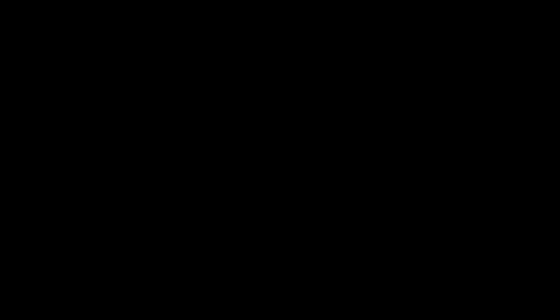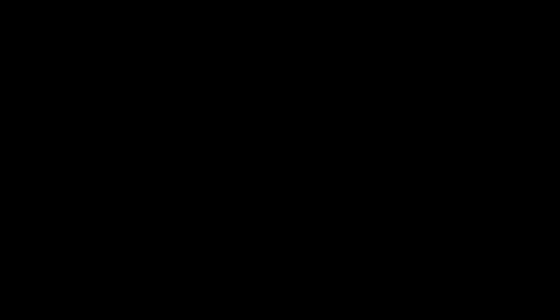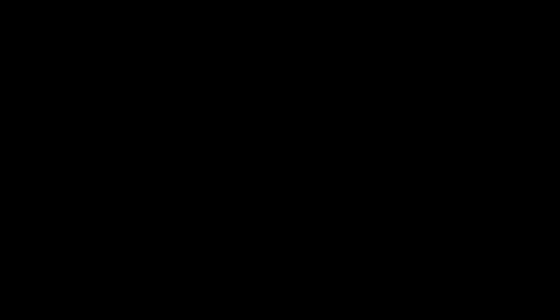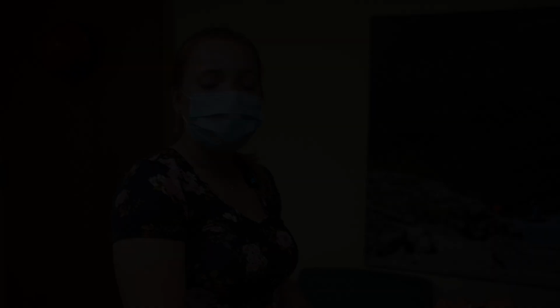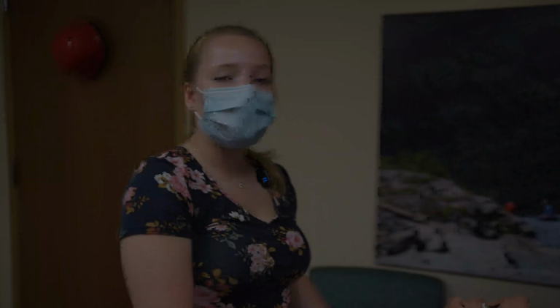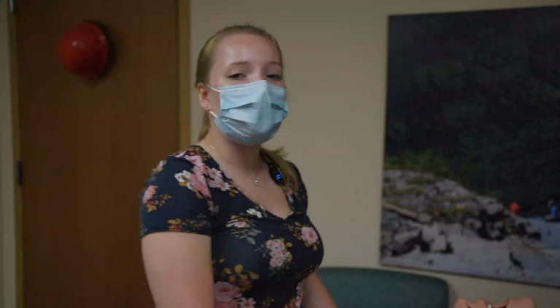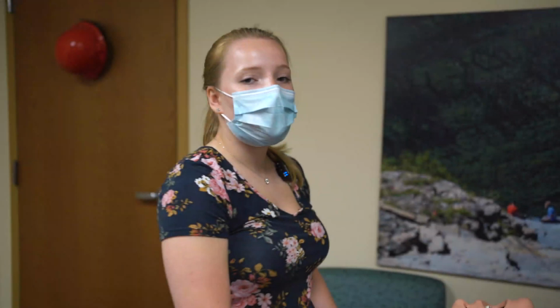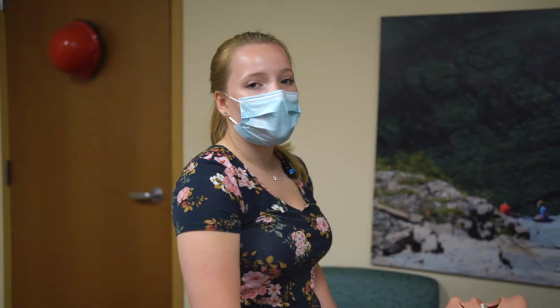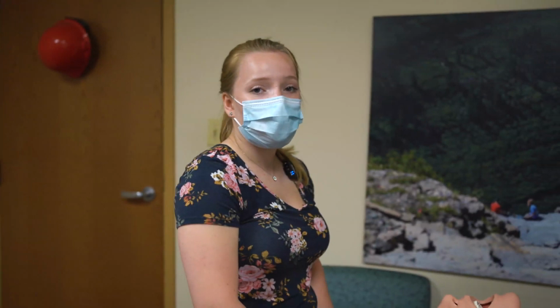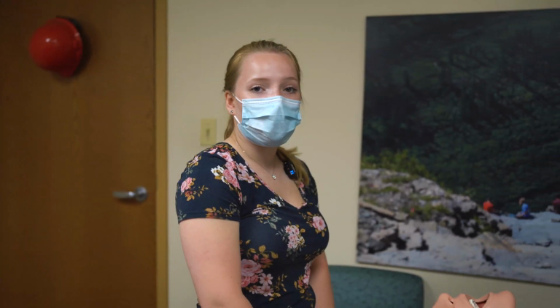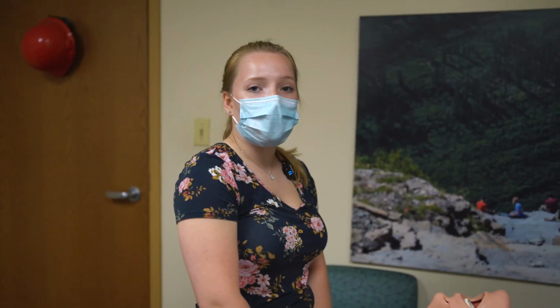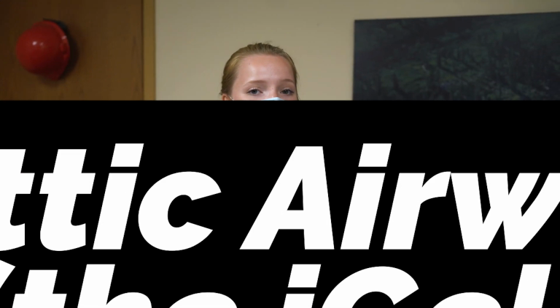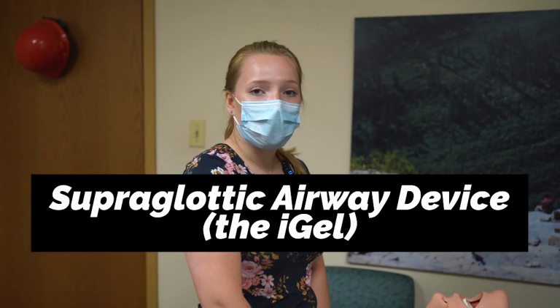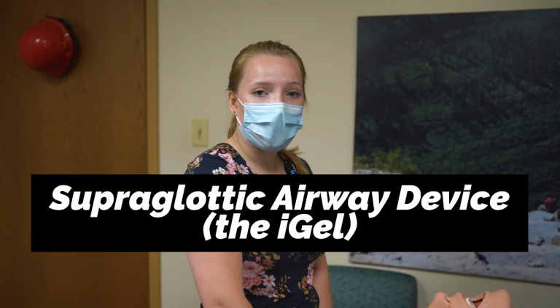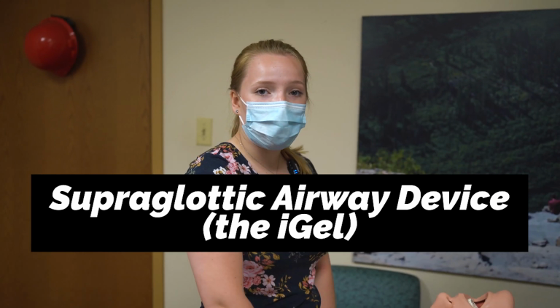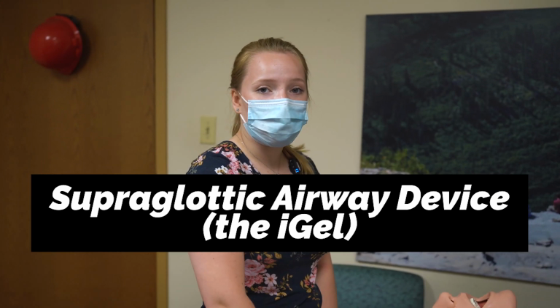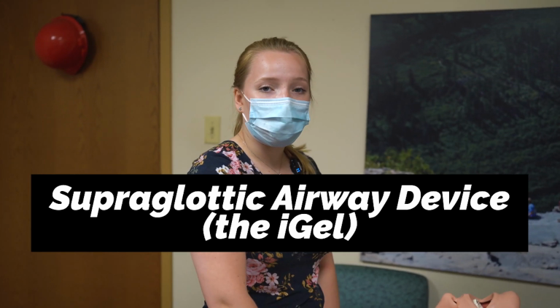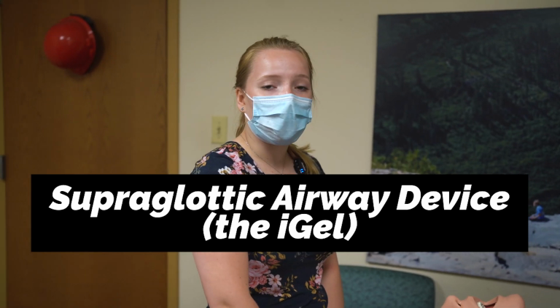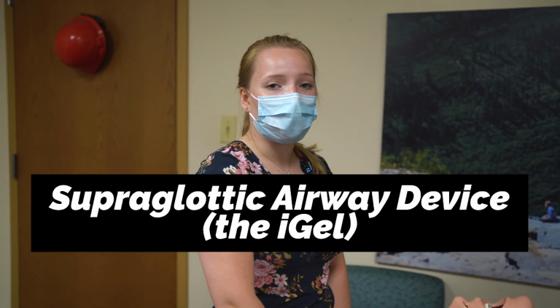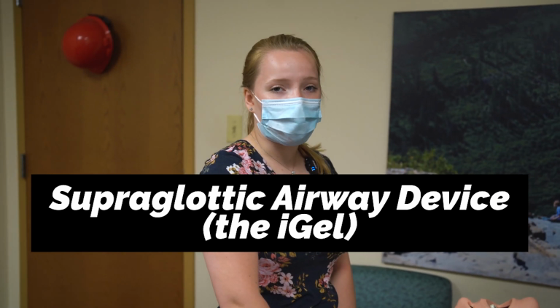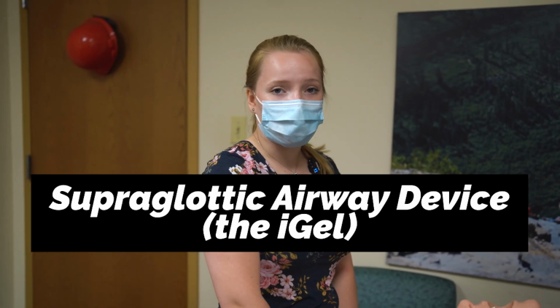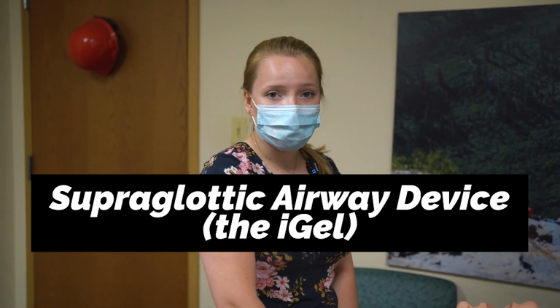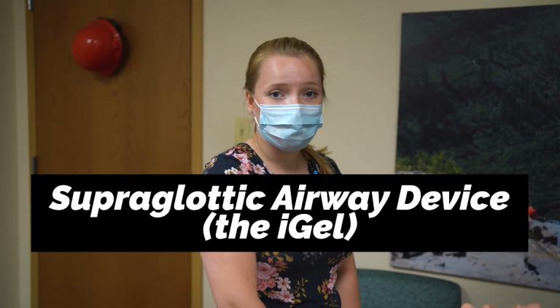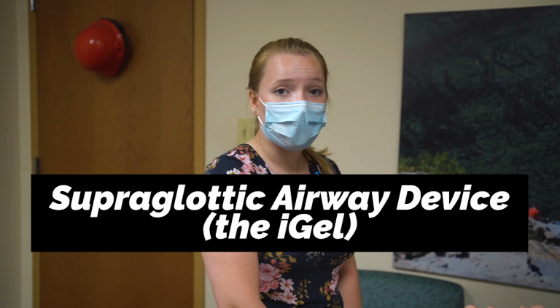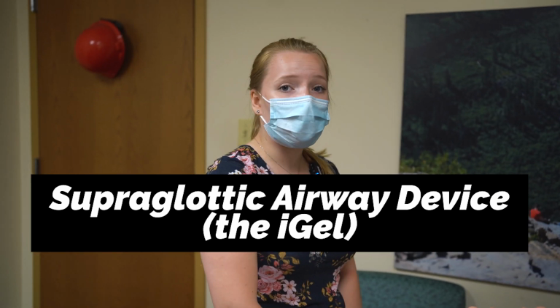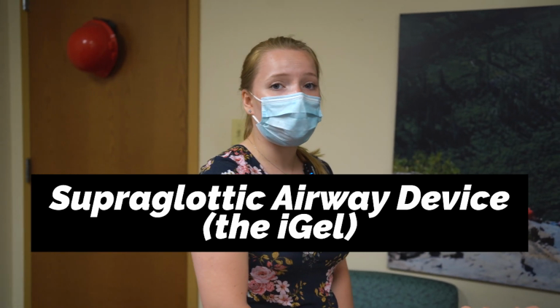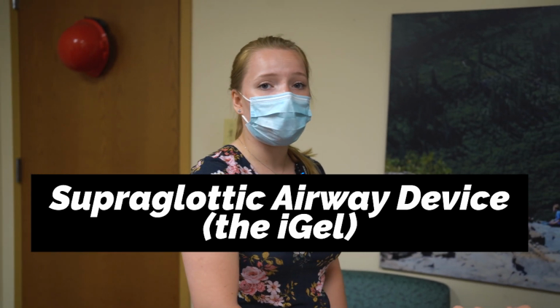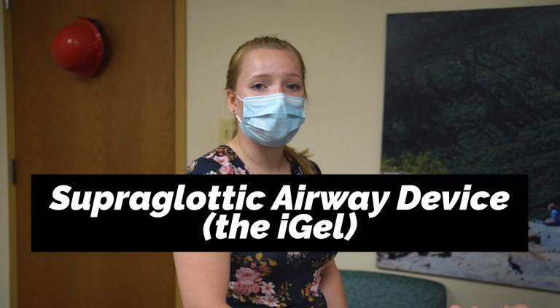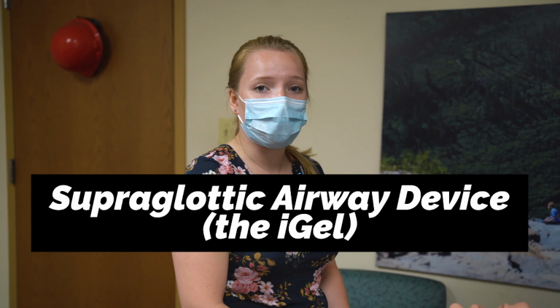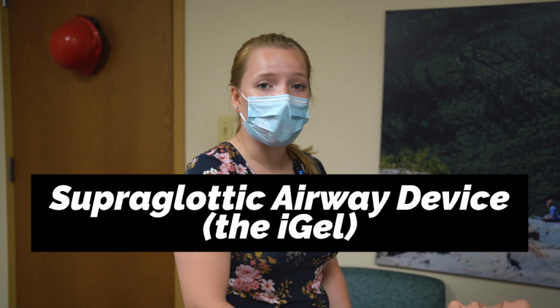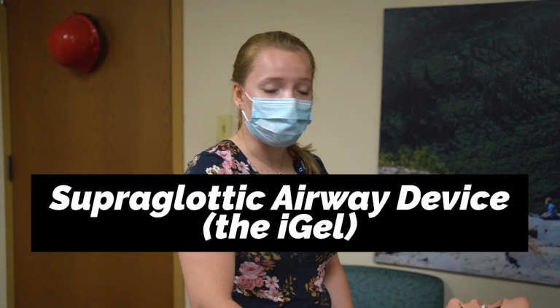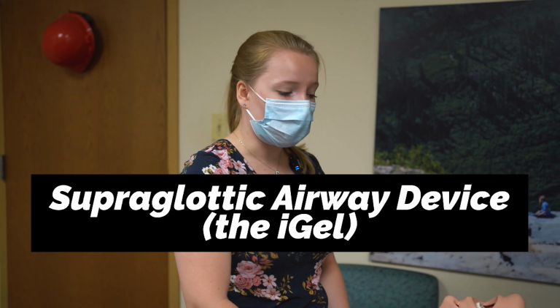Hey guys, today we're going to be managing a patient's airway with a supraglottic airway device. Today we will be using the i-gel.